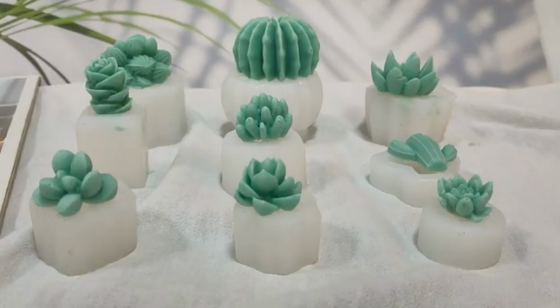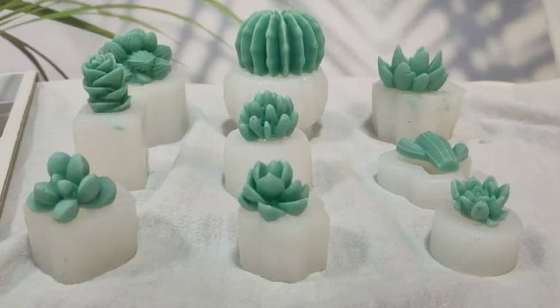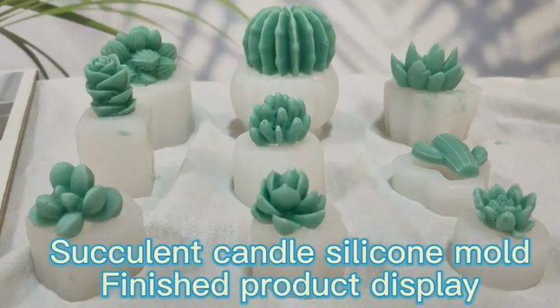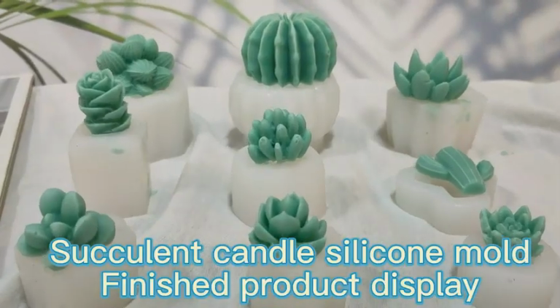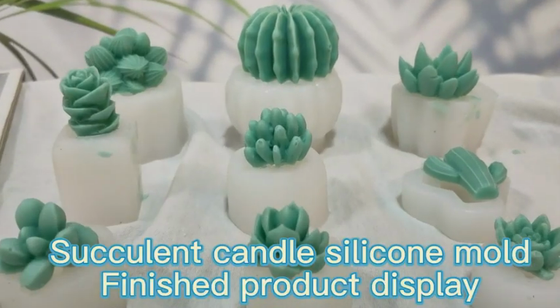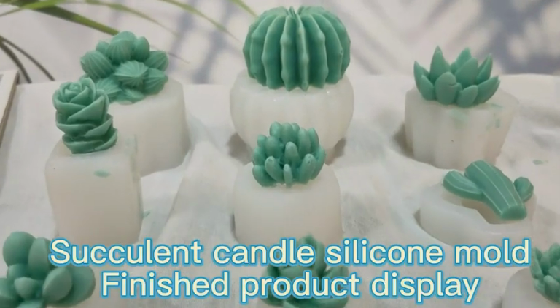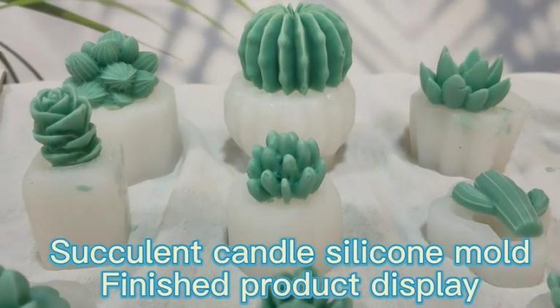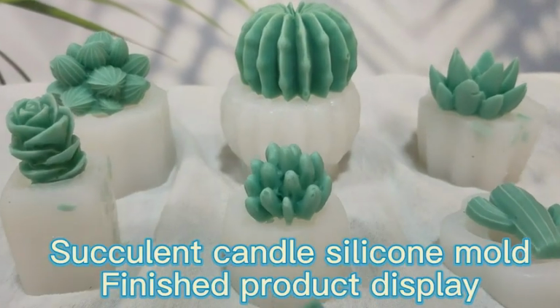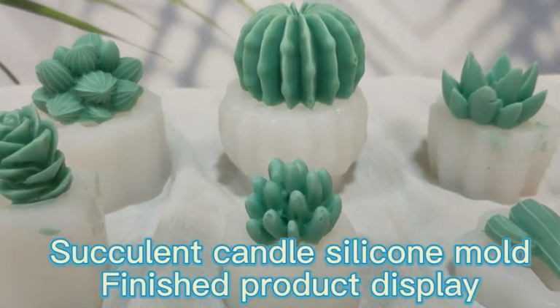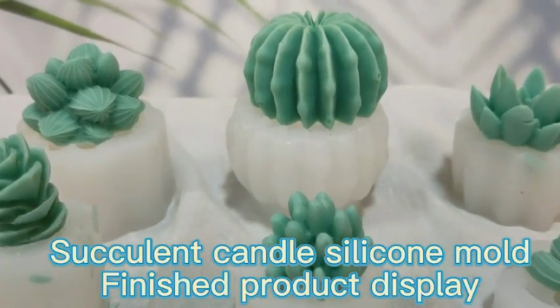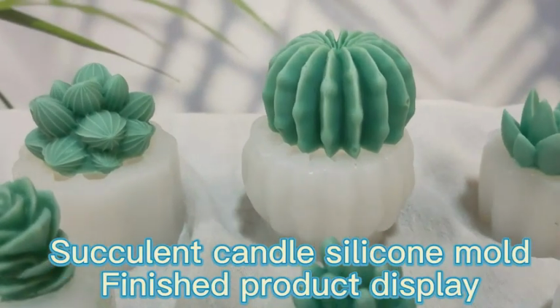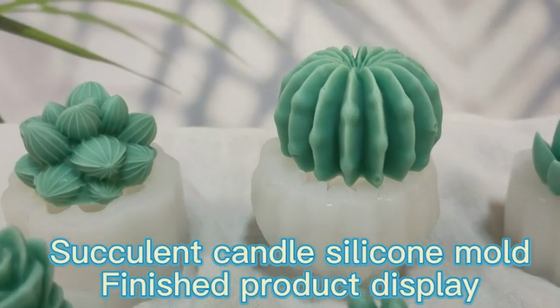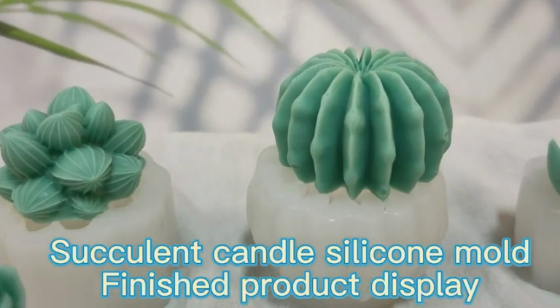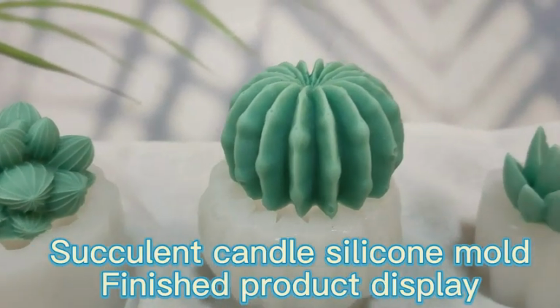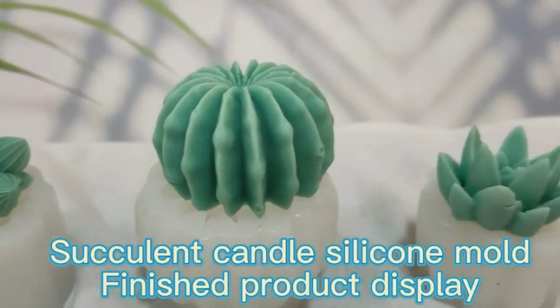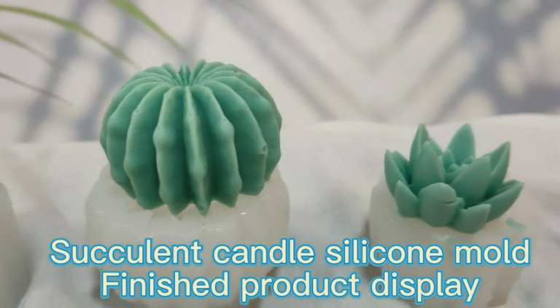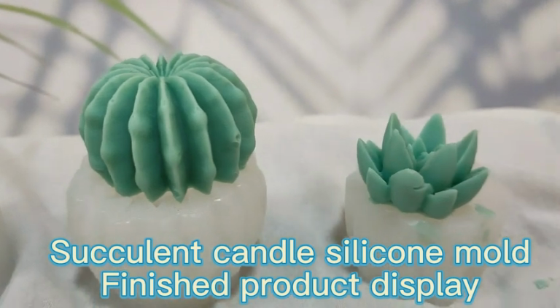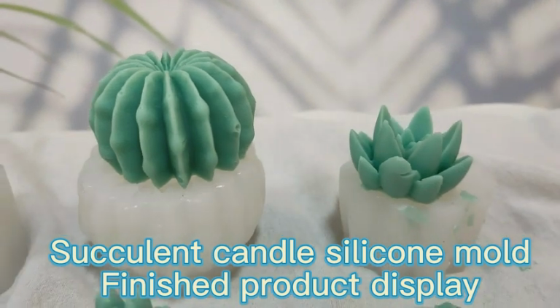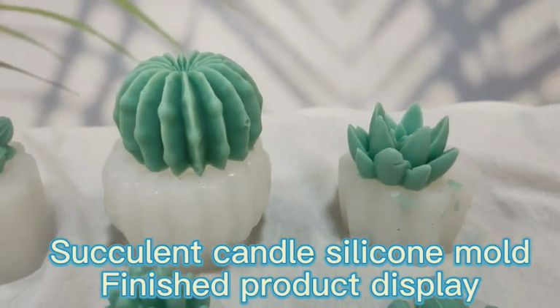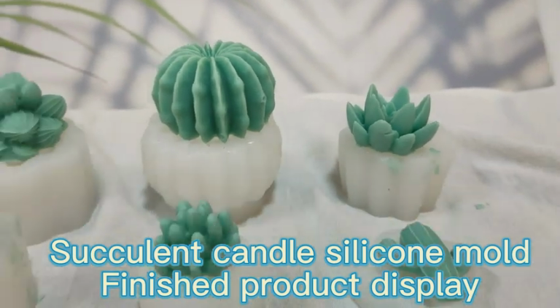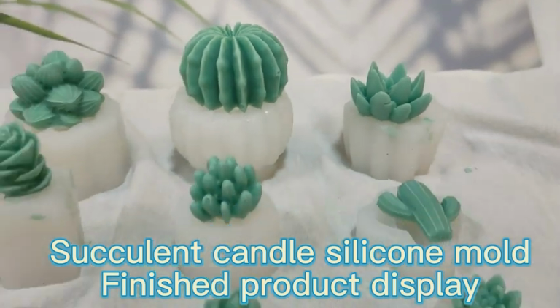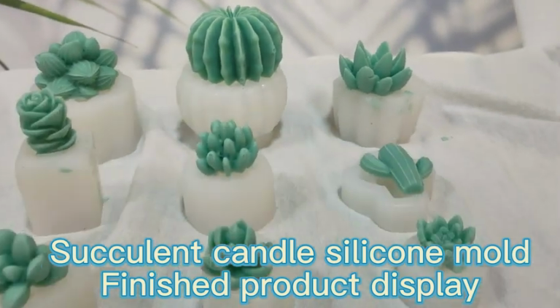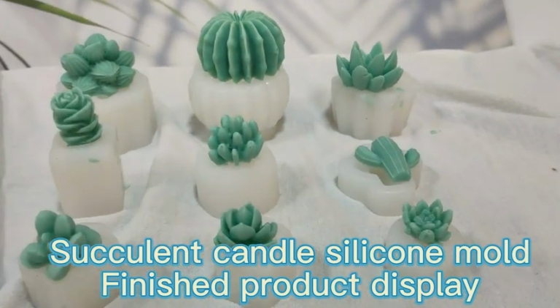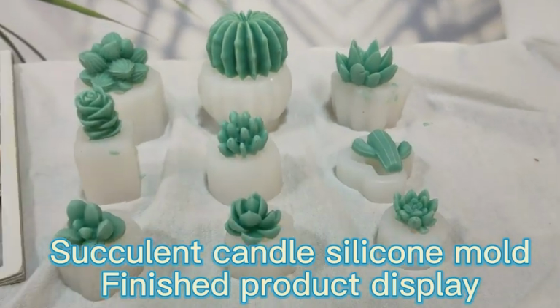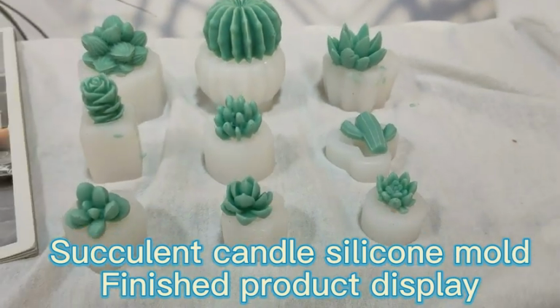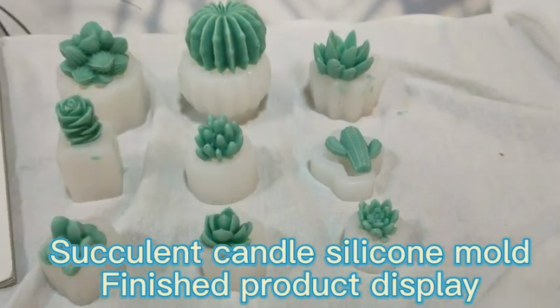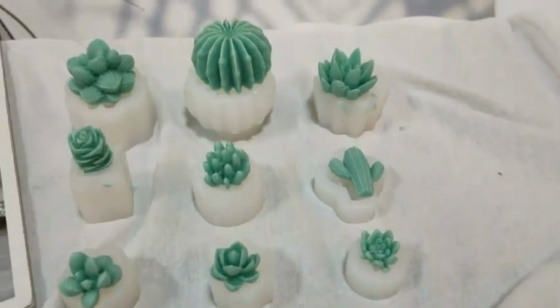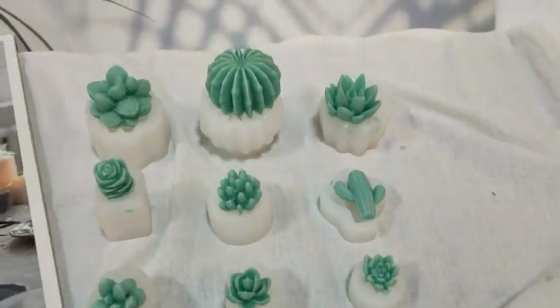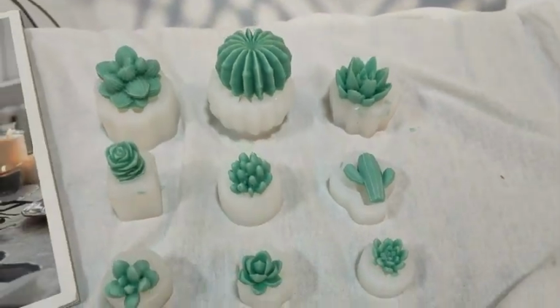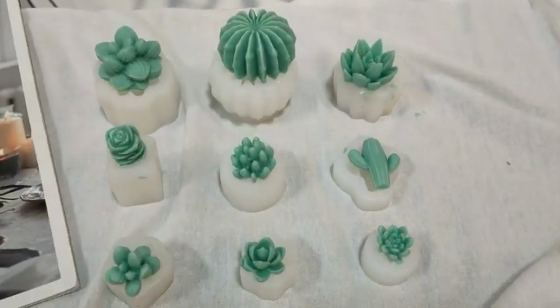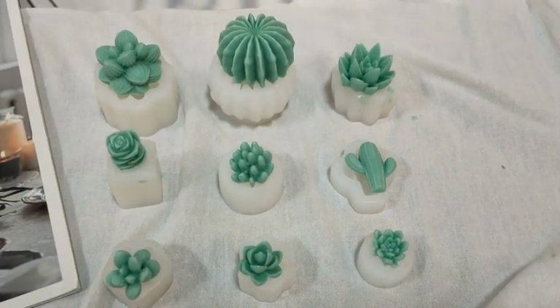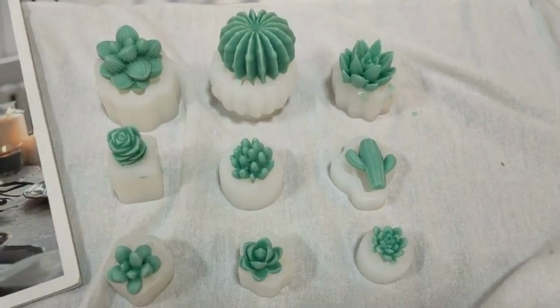Succulent candle silicone mold — finished product display. See you later, bye!